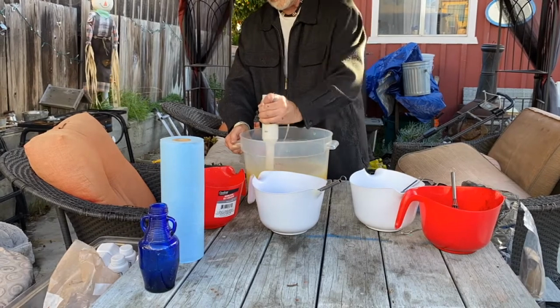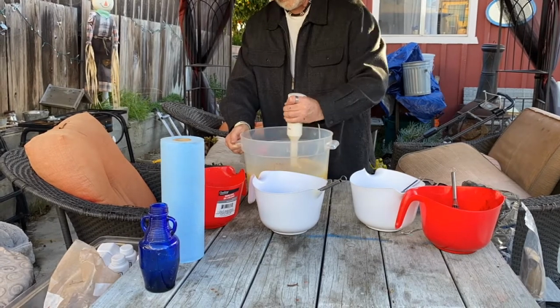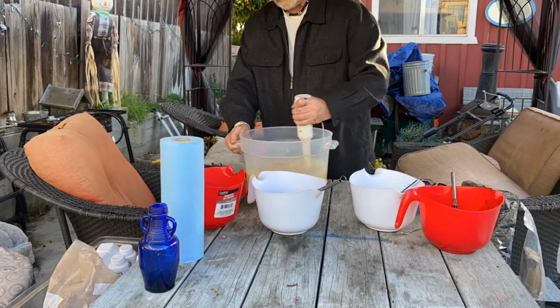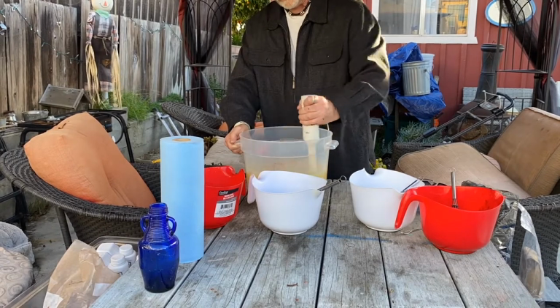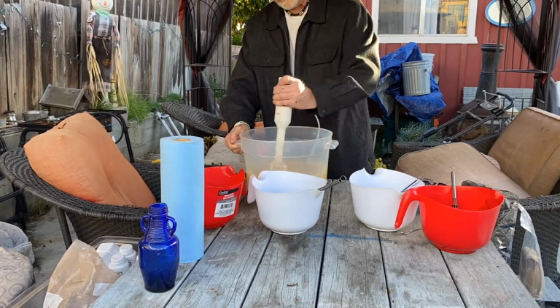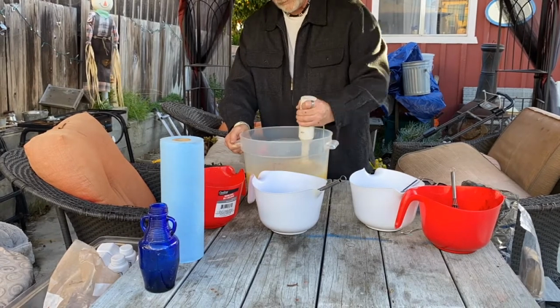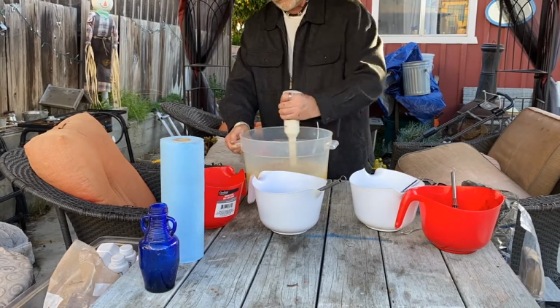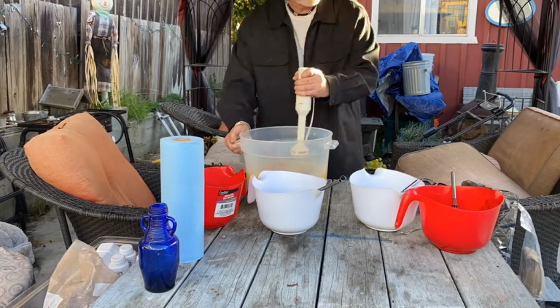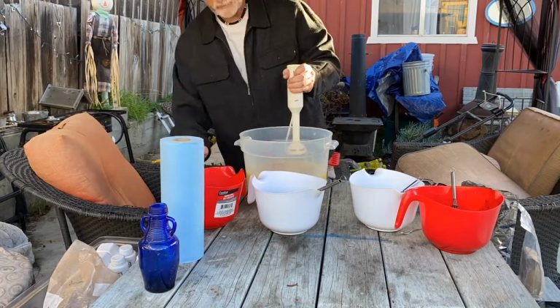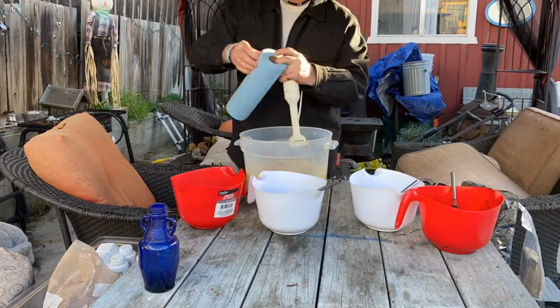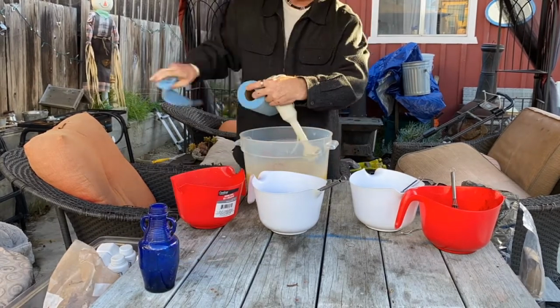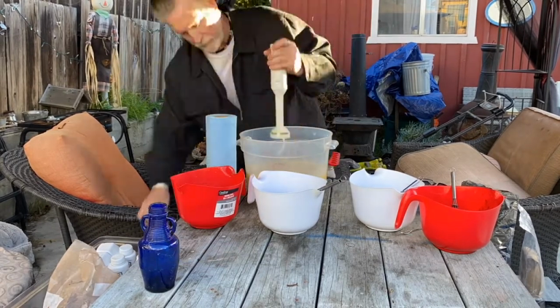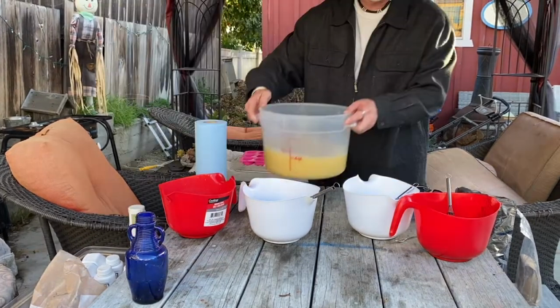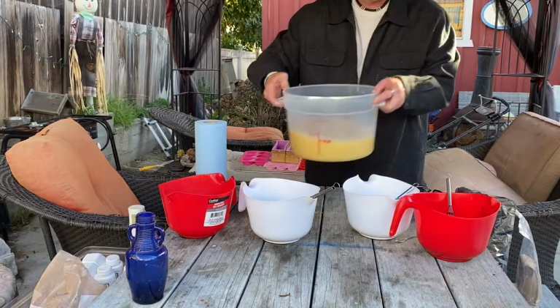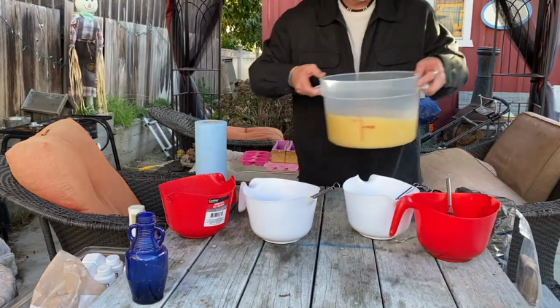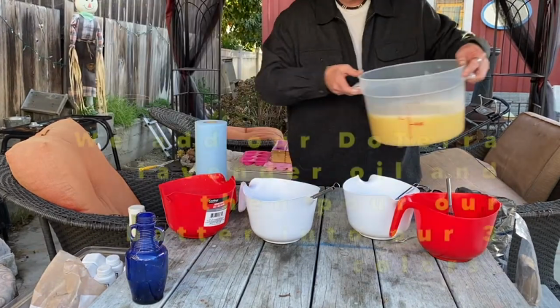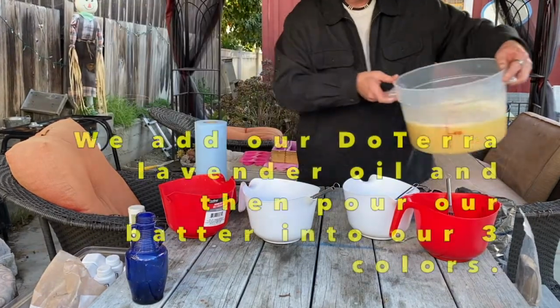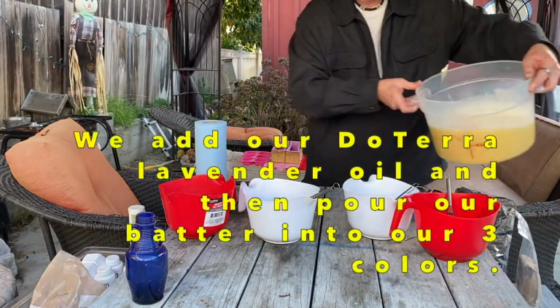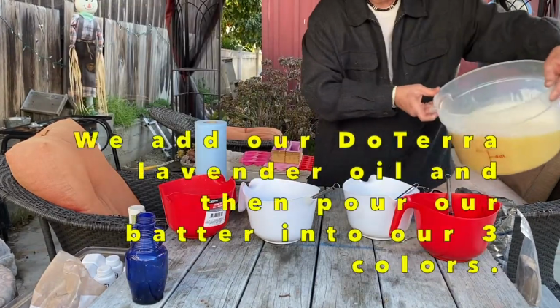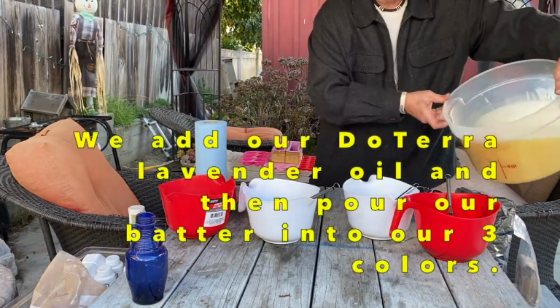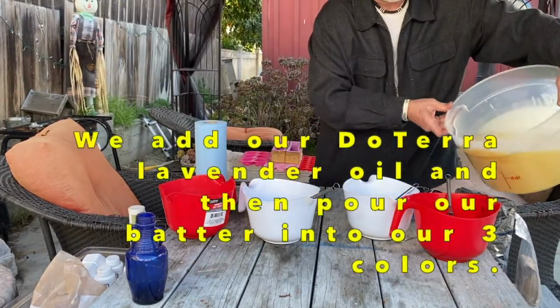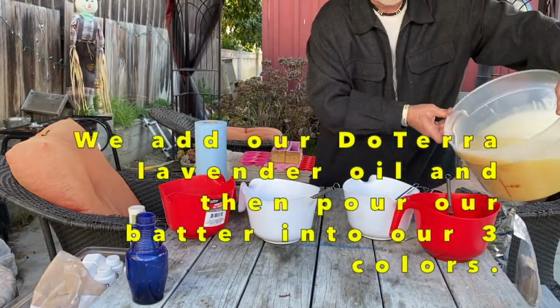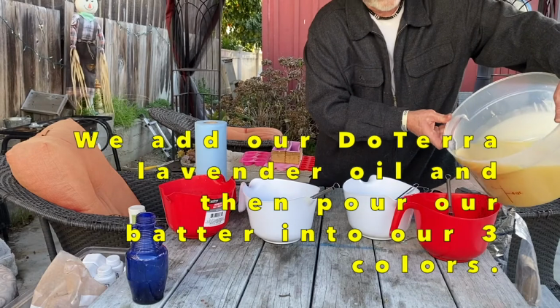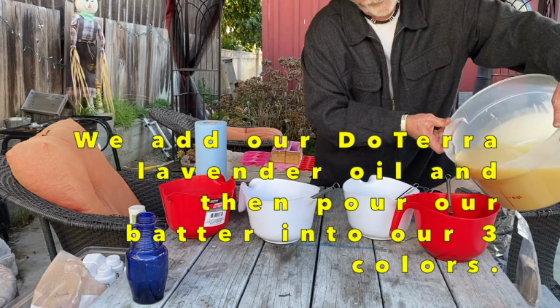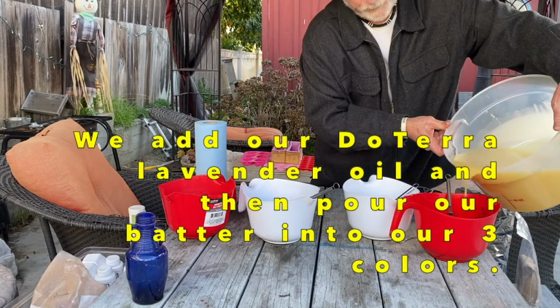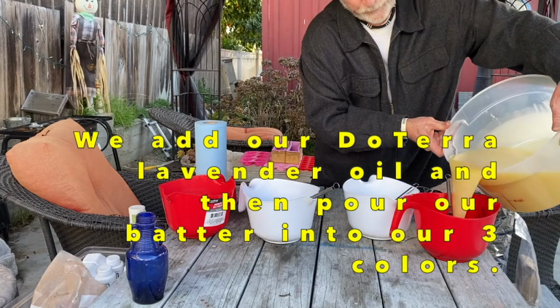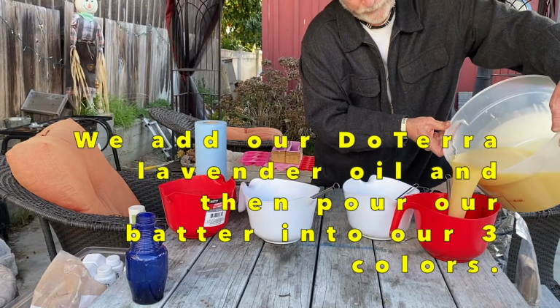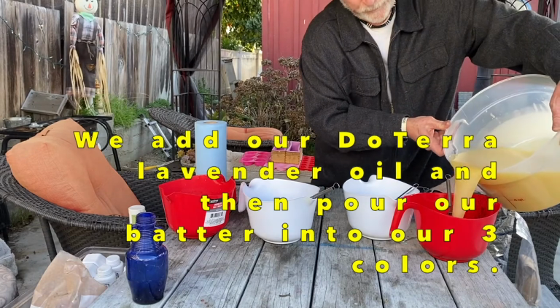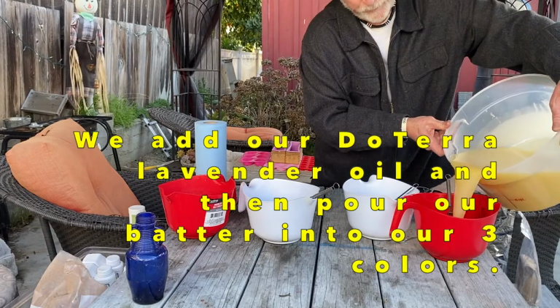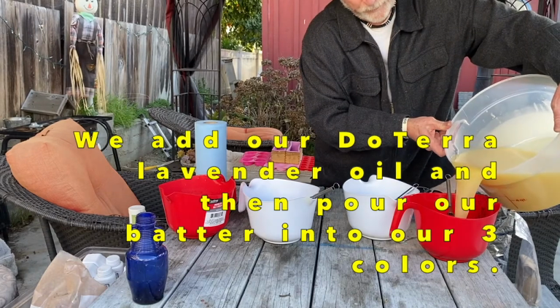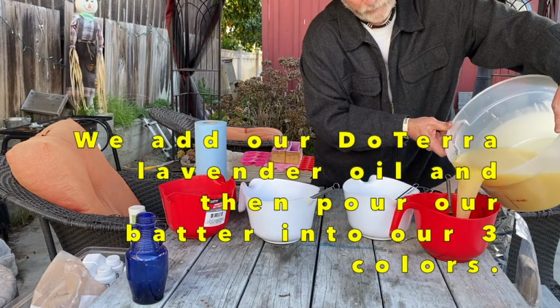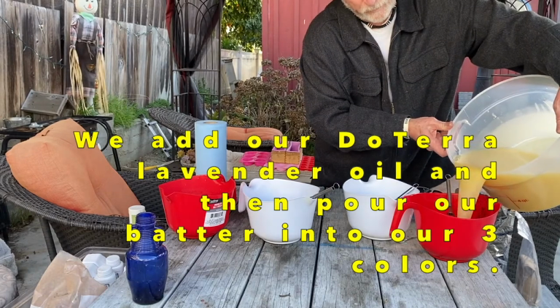After we reach trace we divide our batter into the three separate colors.